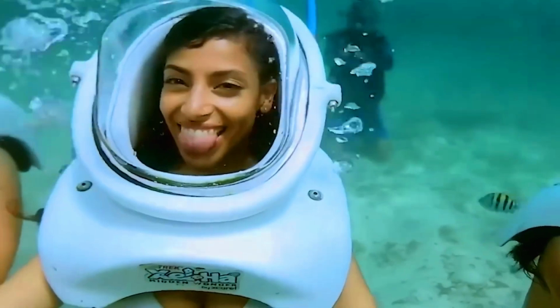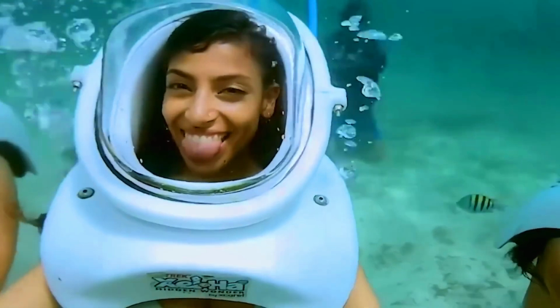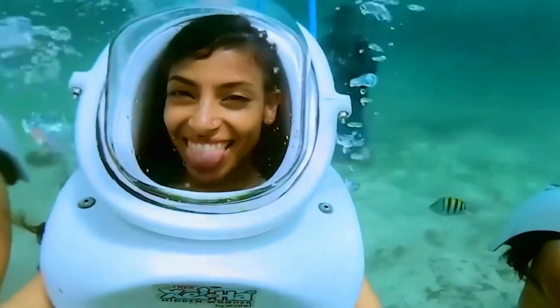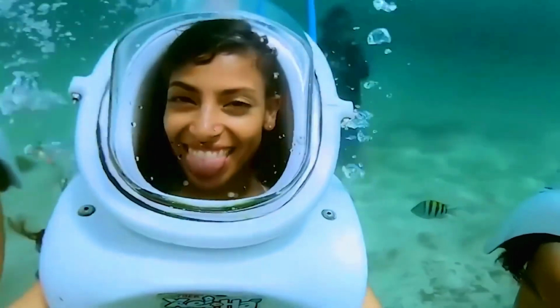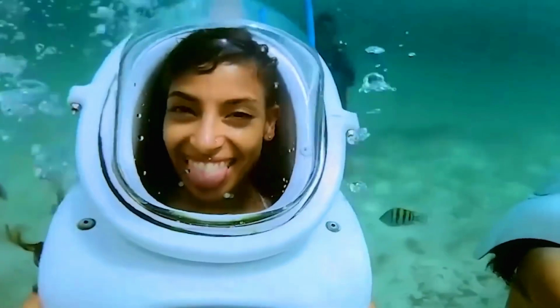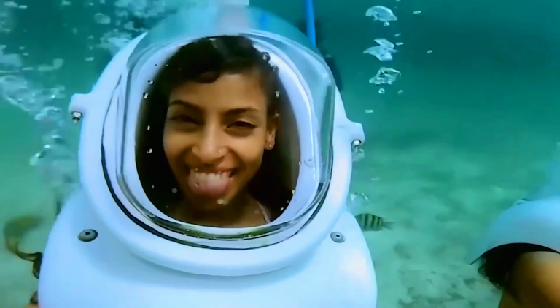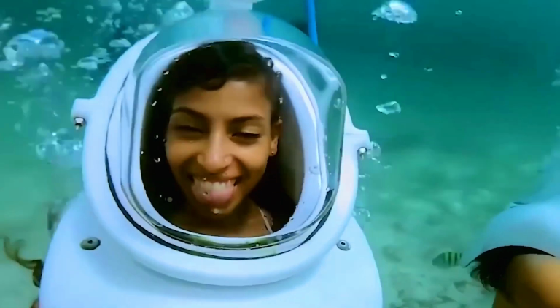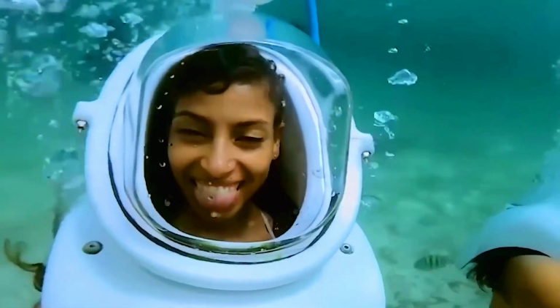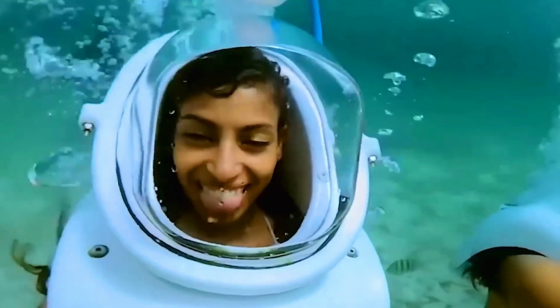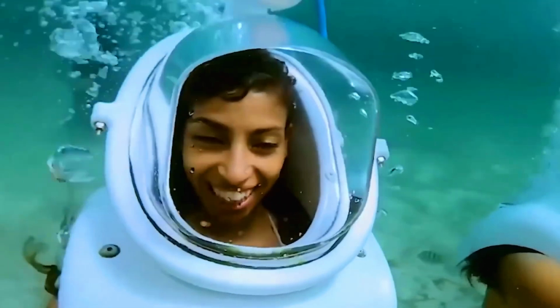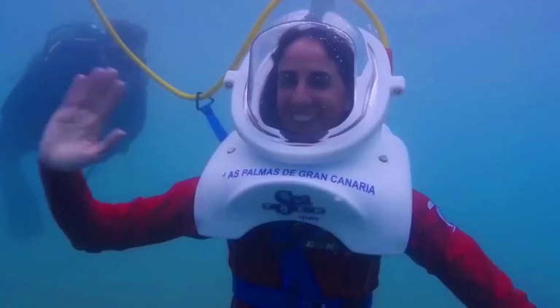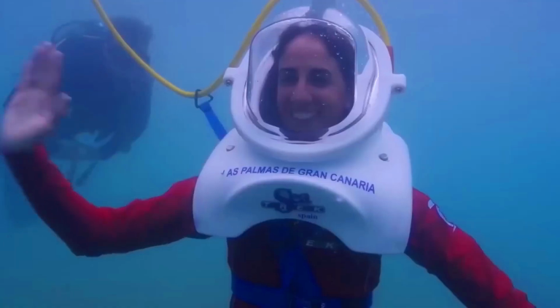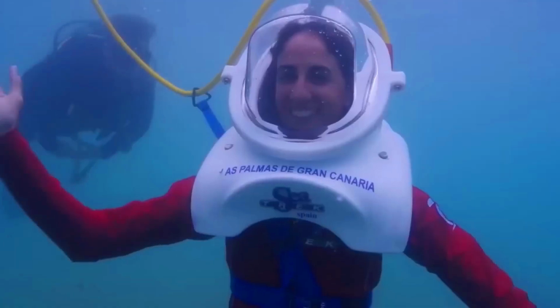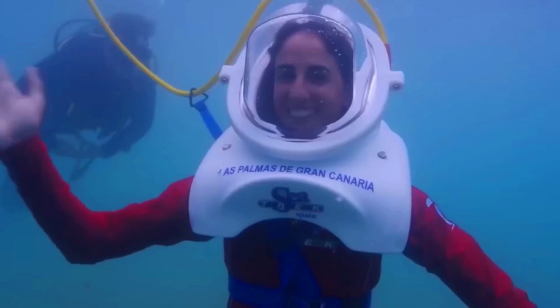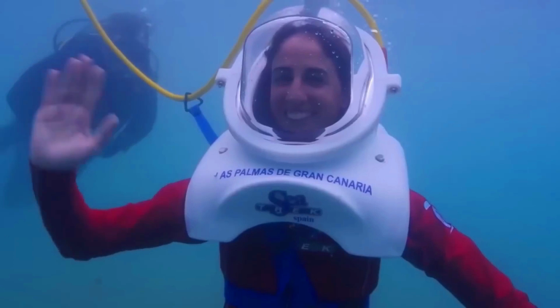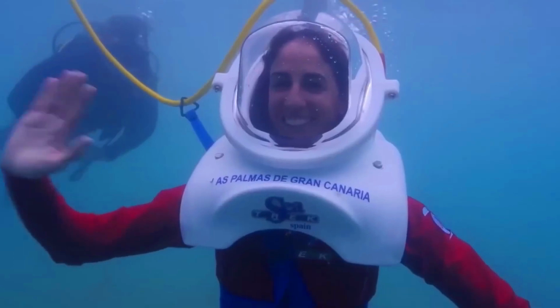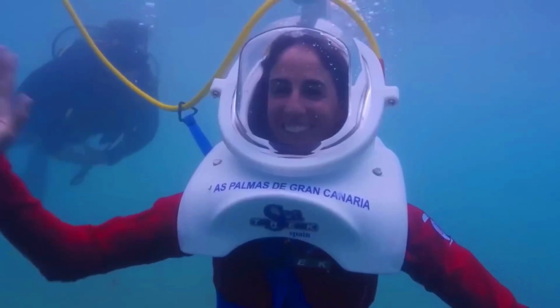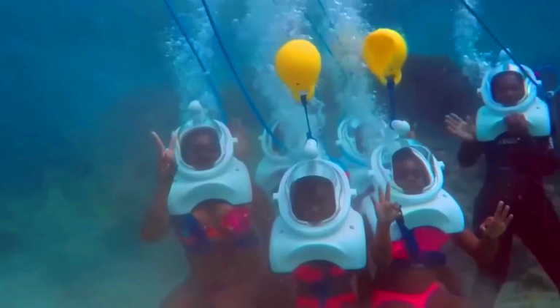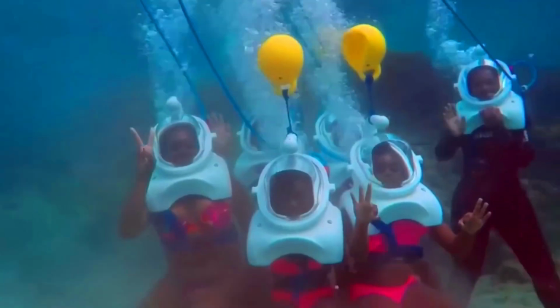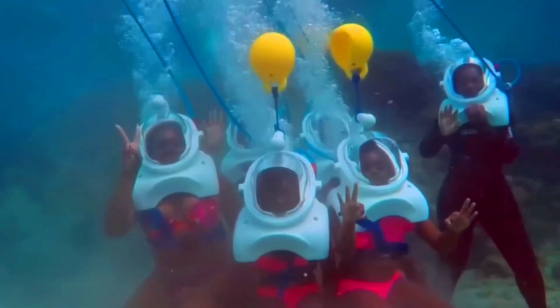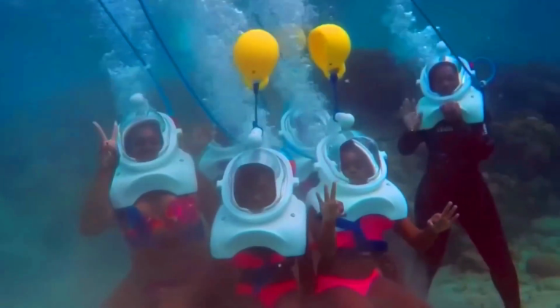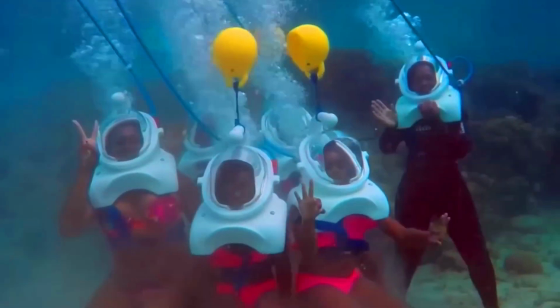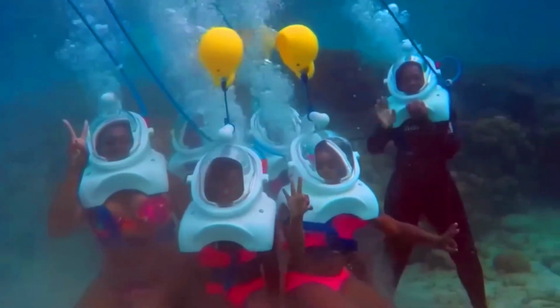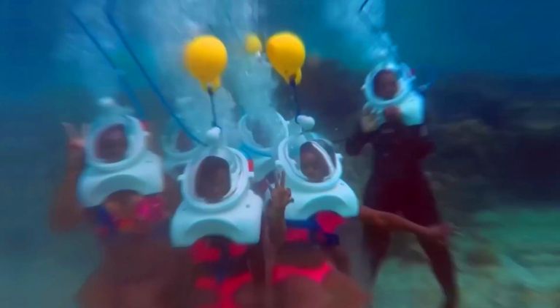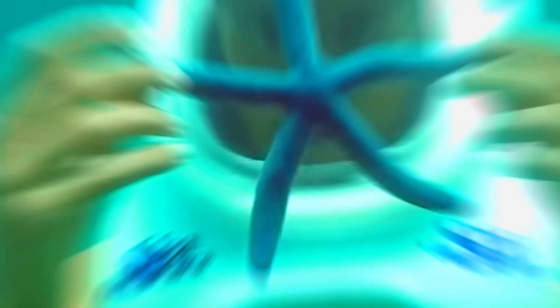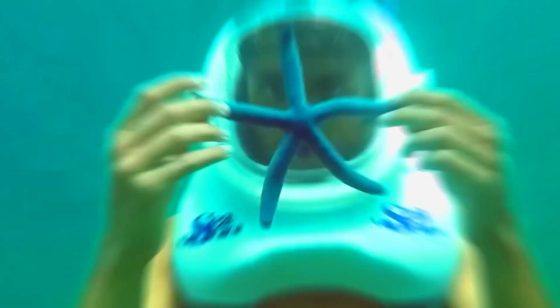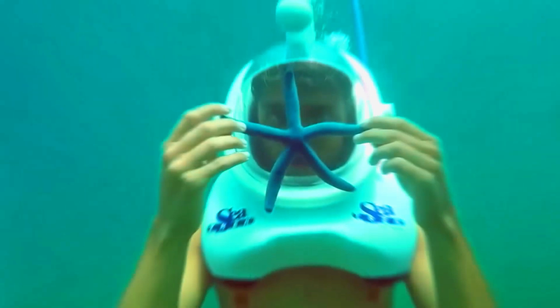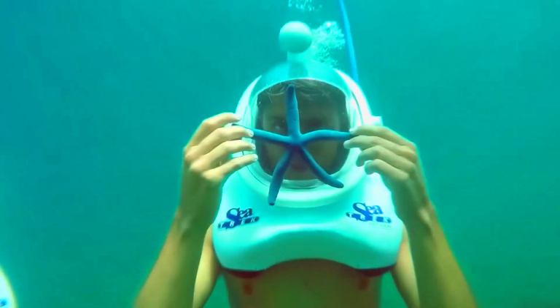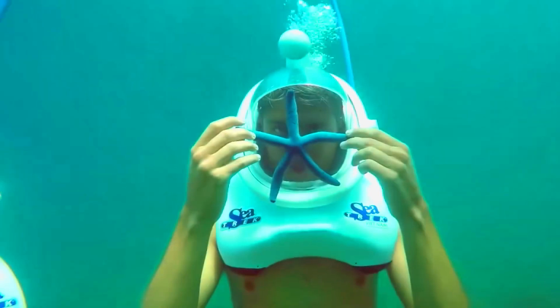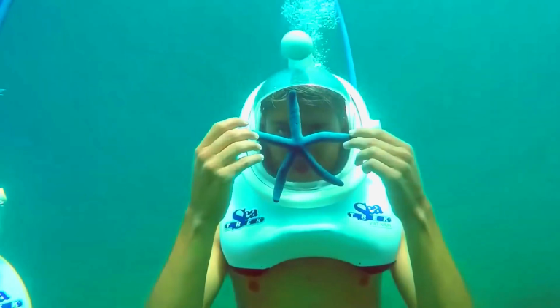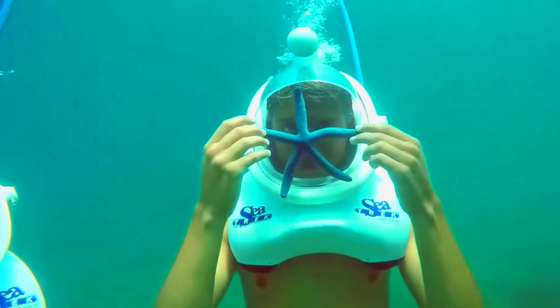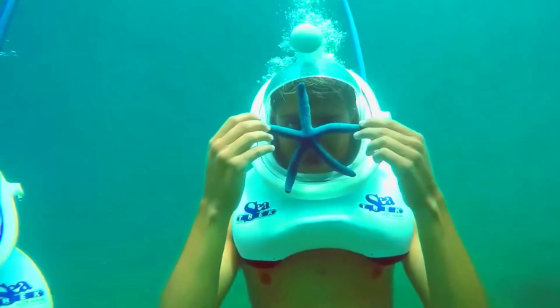Helmets can be connected to a surface compressor or have their own oxygen supply. In Spain, adult tickets are around $75, and kids' tickets are $64.